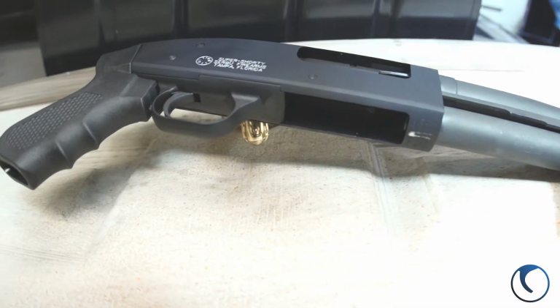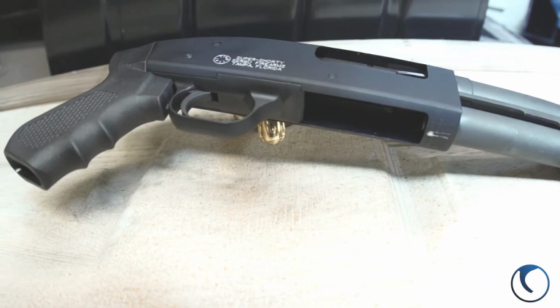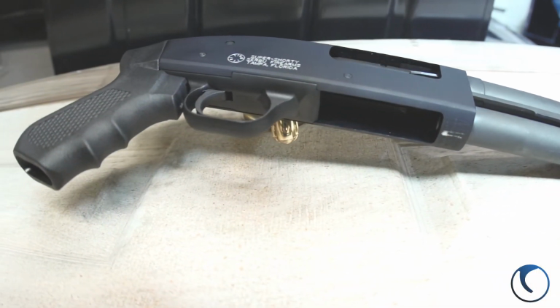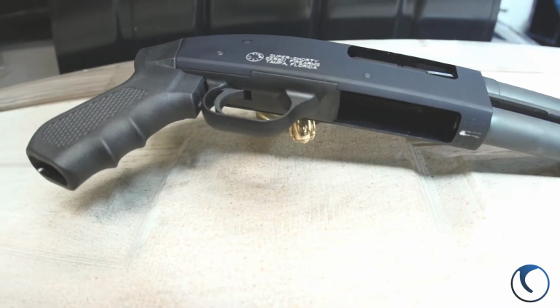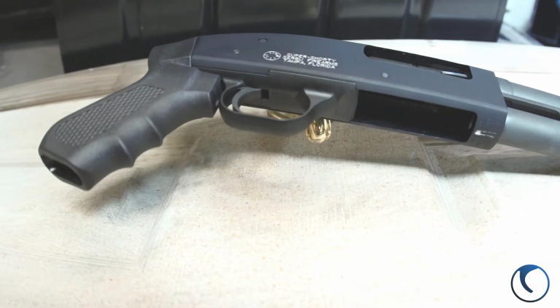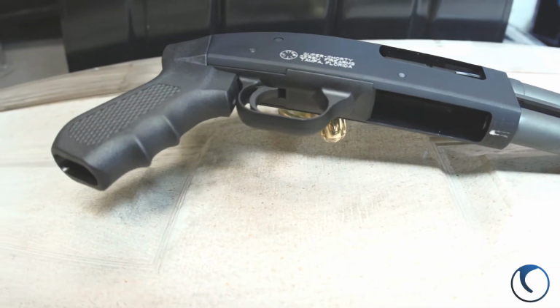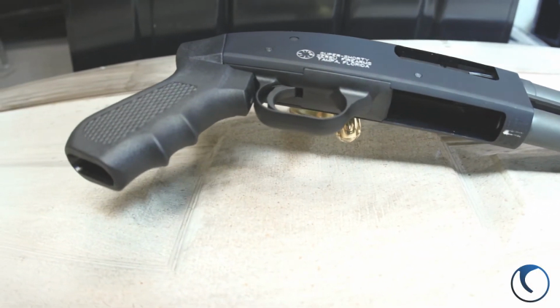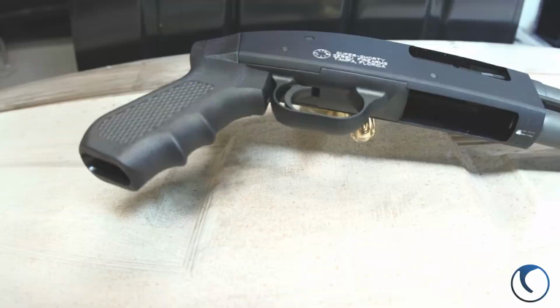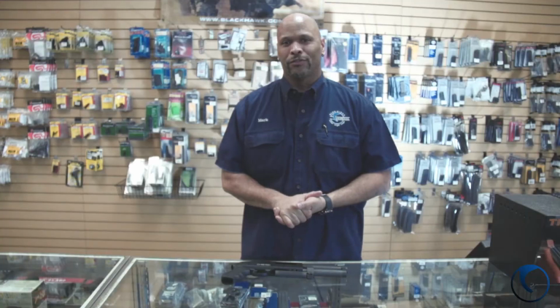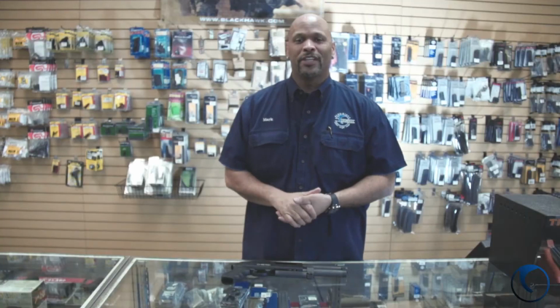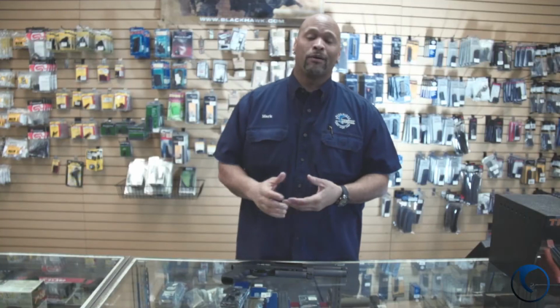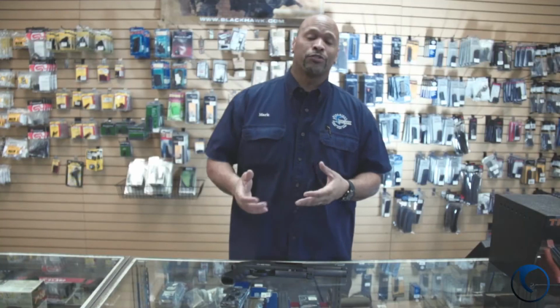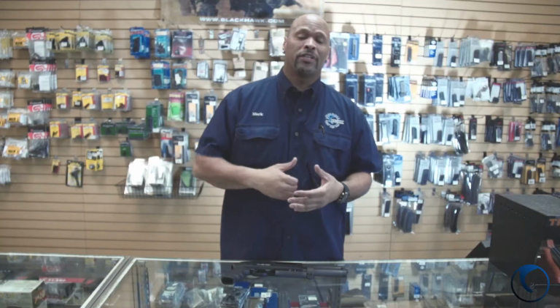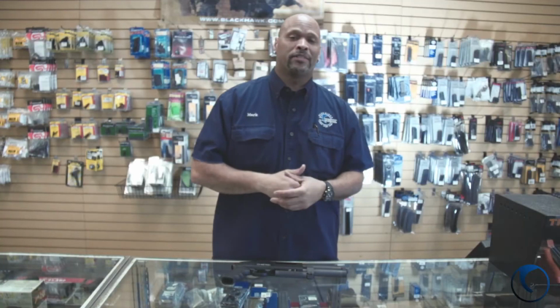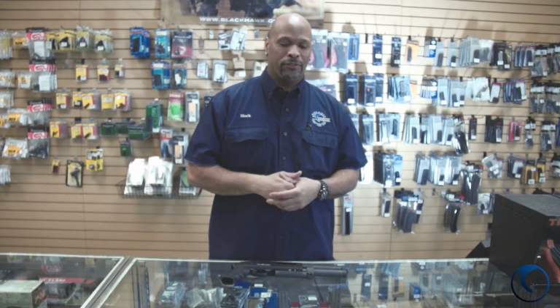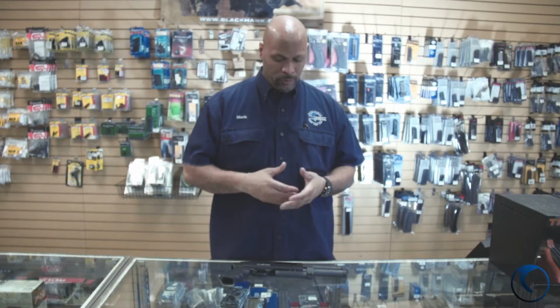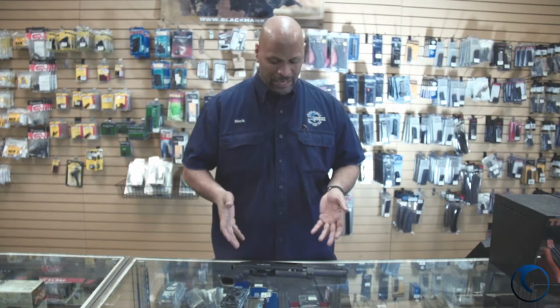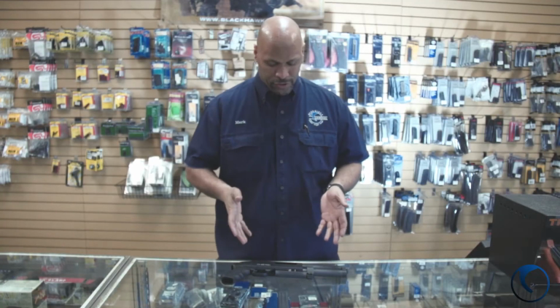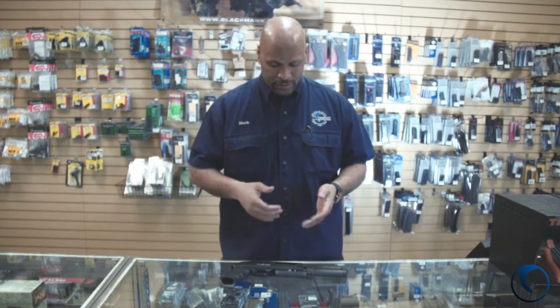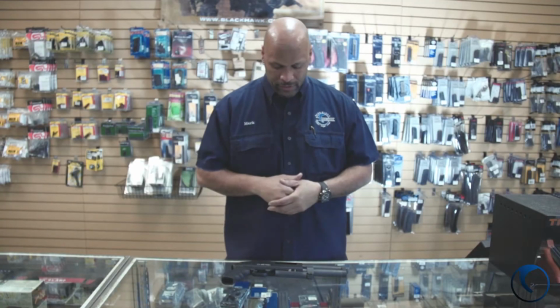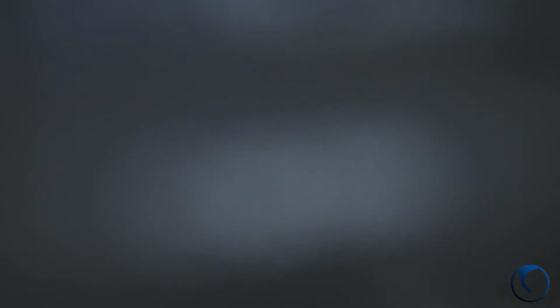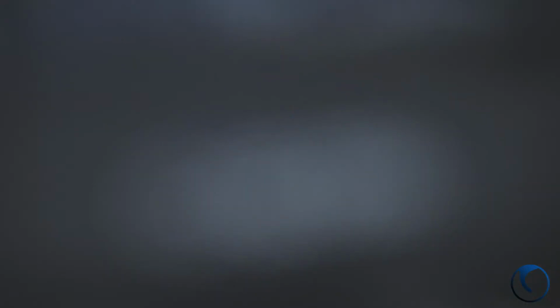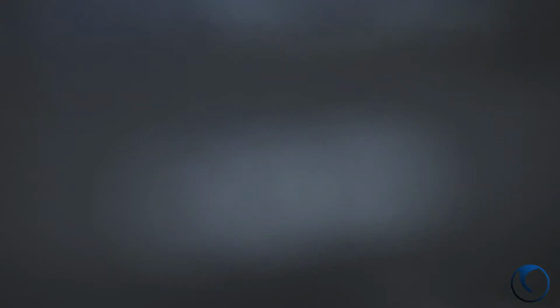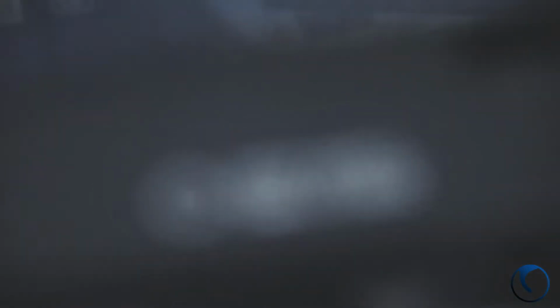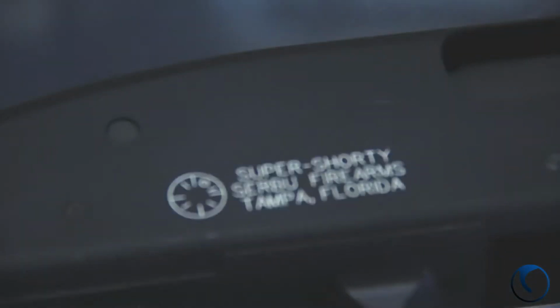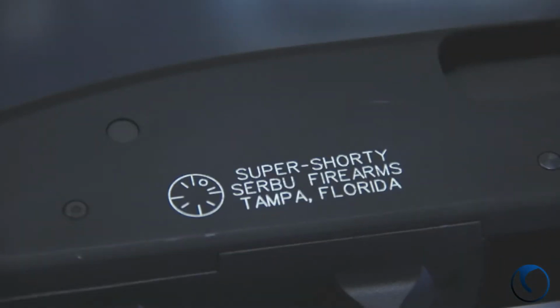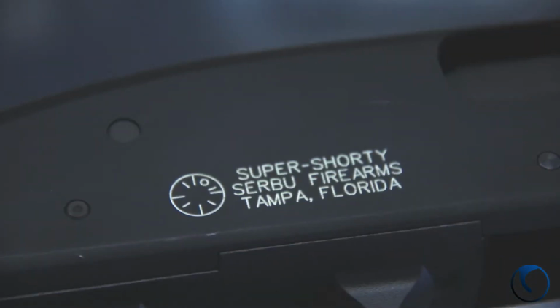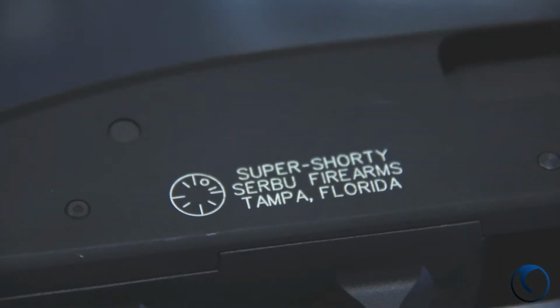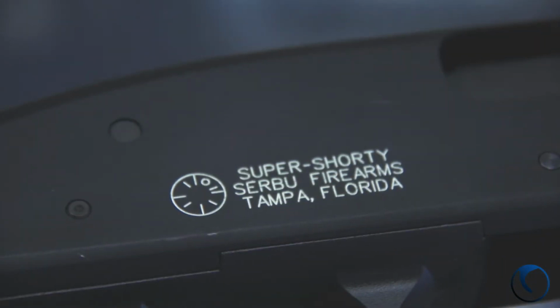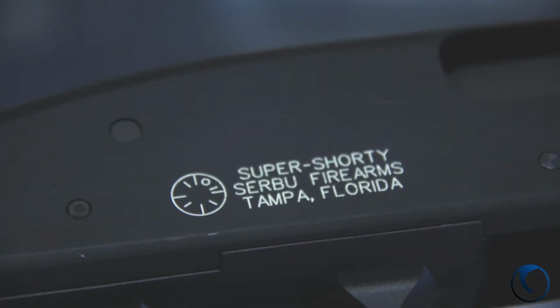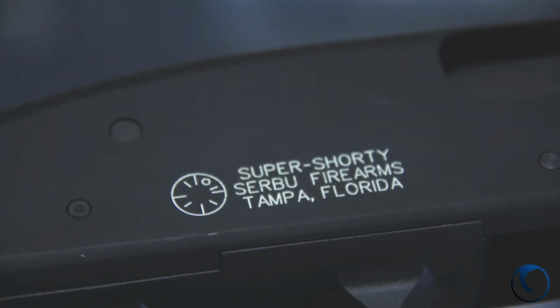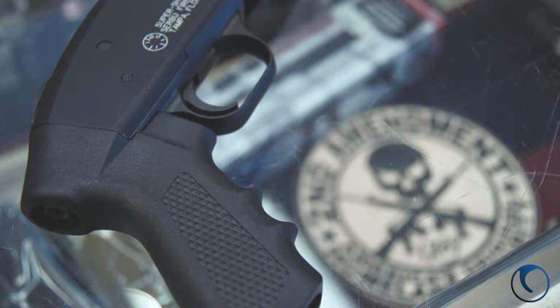Hey guys, welcome back to Blue Ridge. Today I want to show you guys something new that we have on the shelf here. It's a Short Barrel Shotgun.